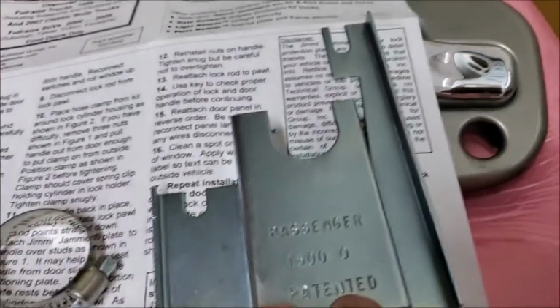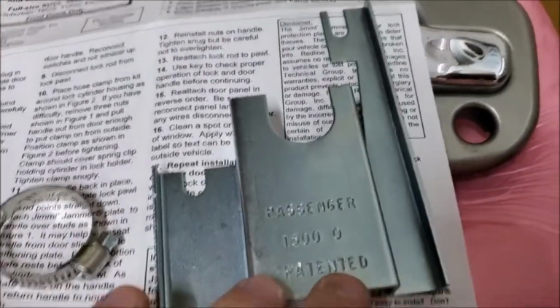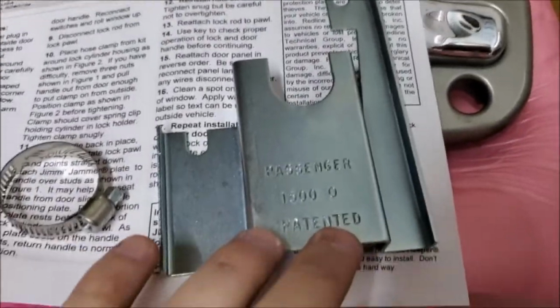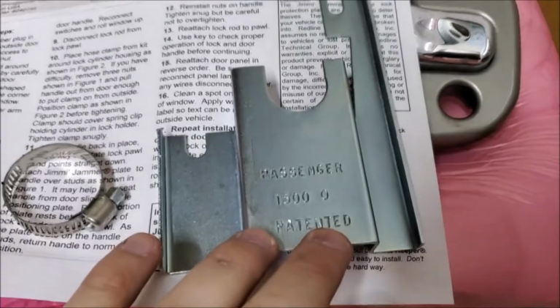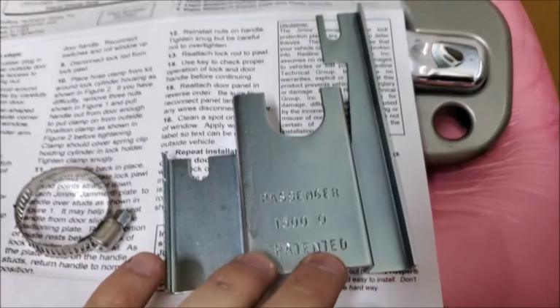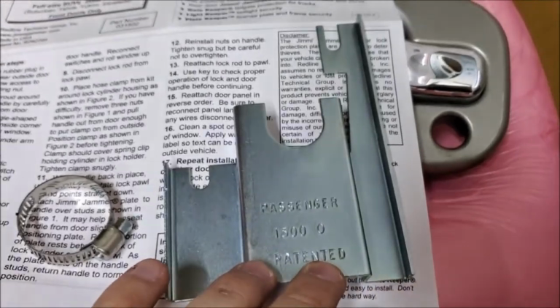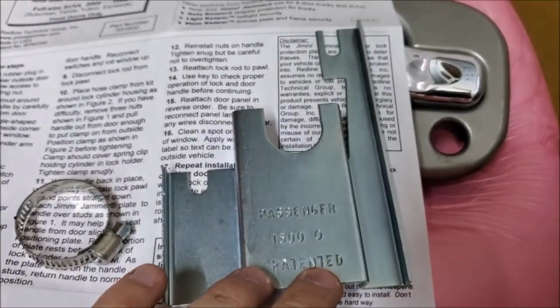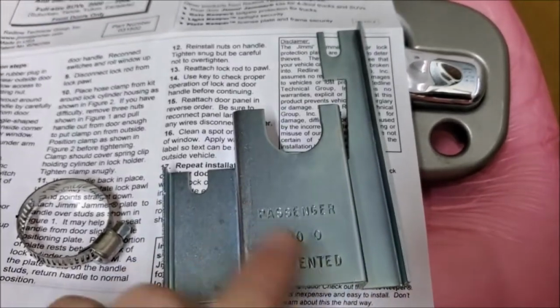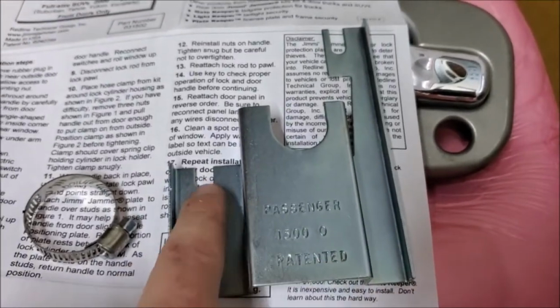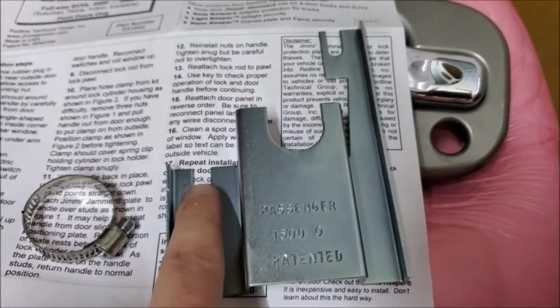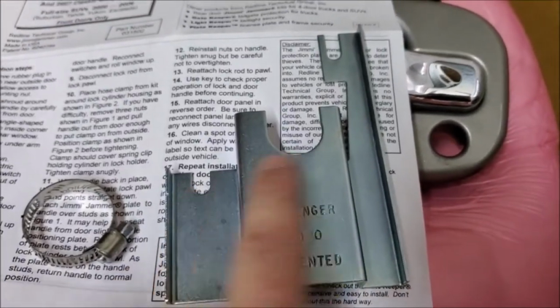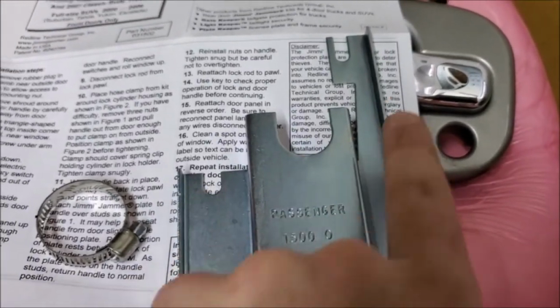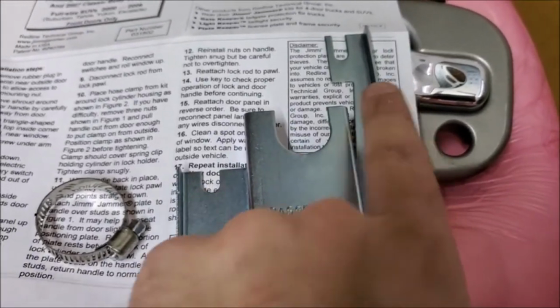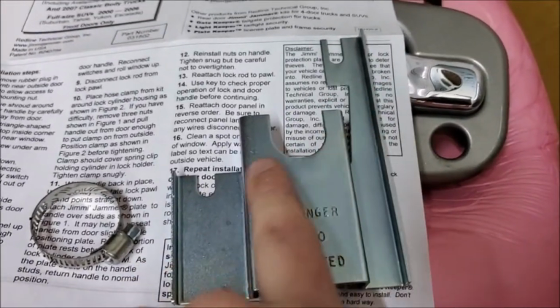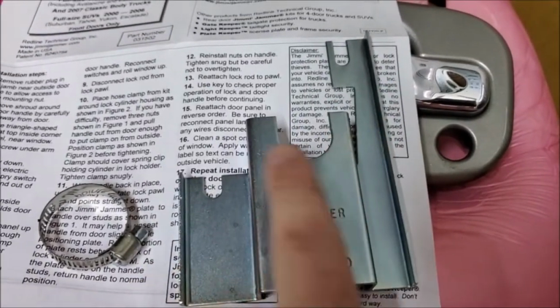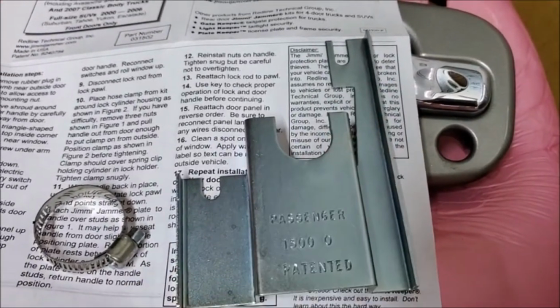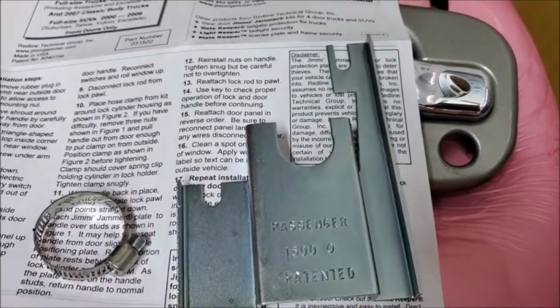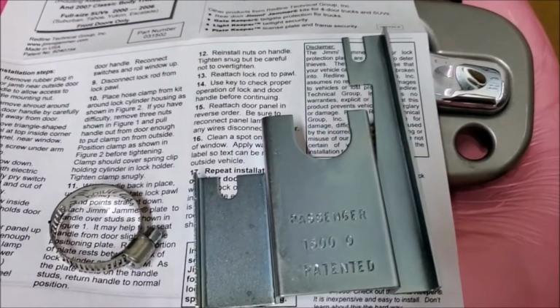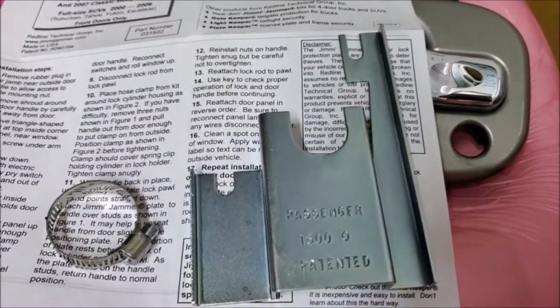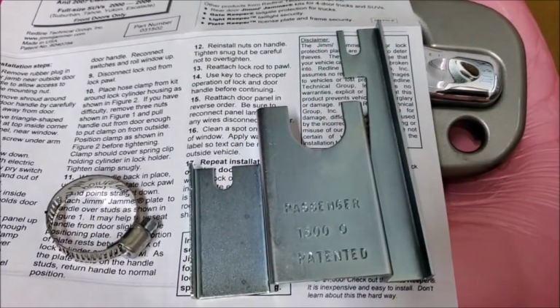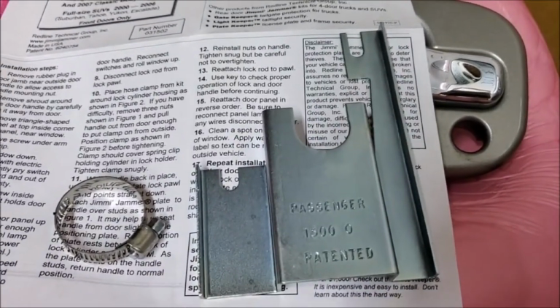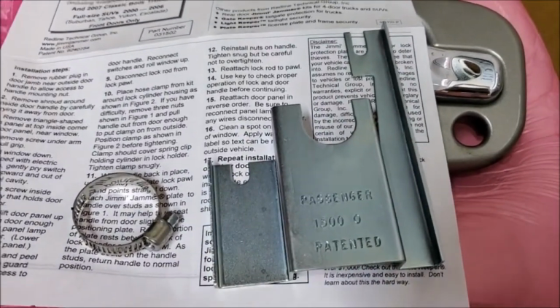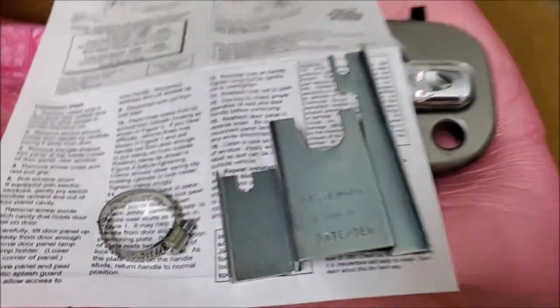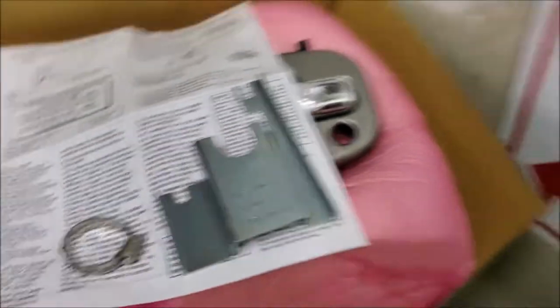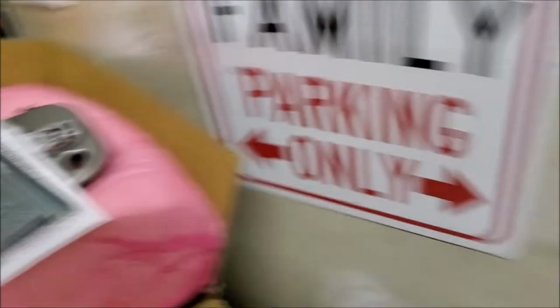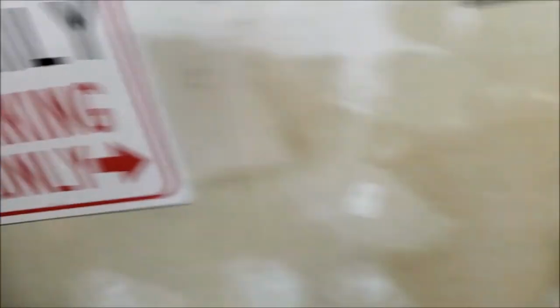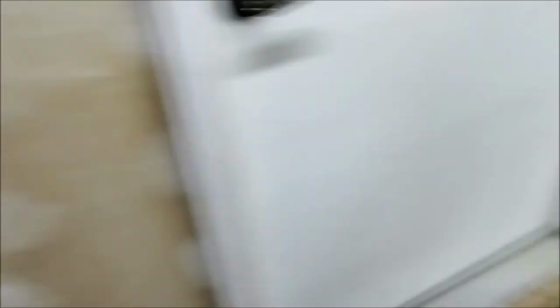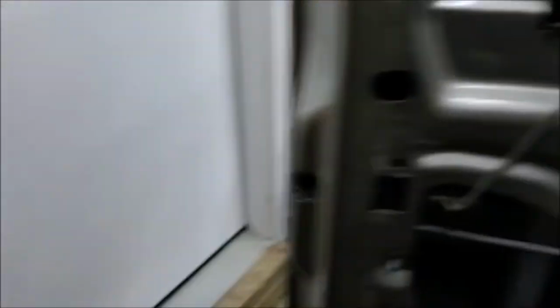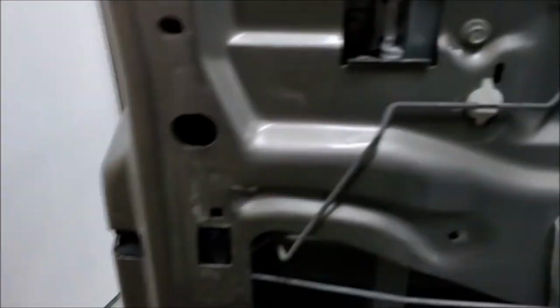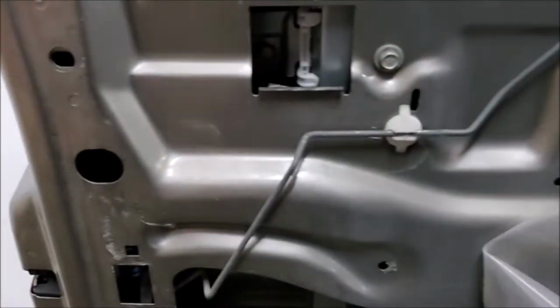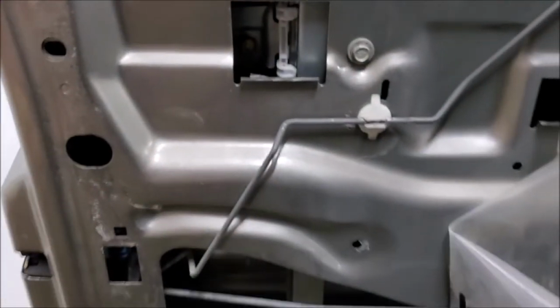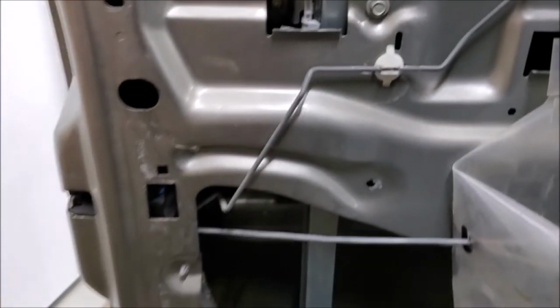Then you put the Jimmy Jammer in there and it just goes under the OEM bolt holes, and you should be good to go.